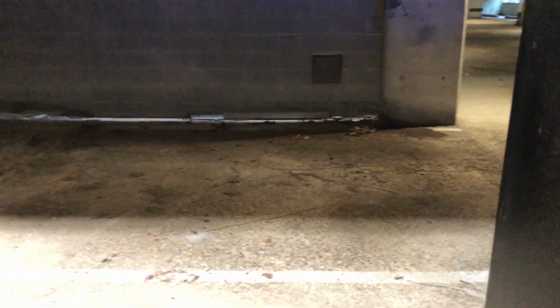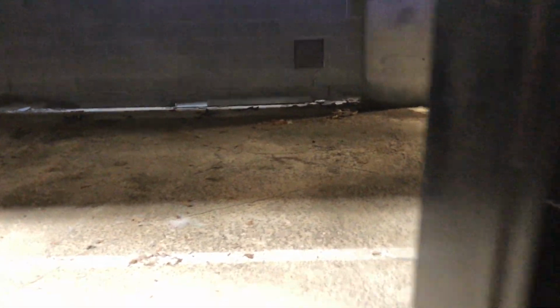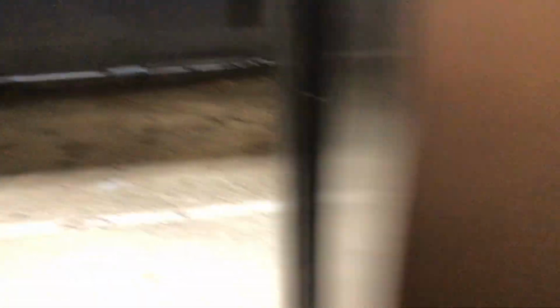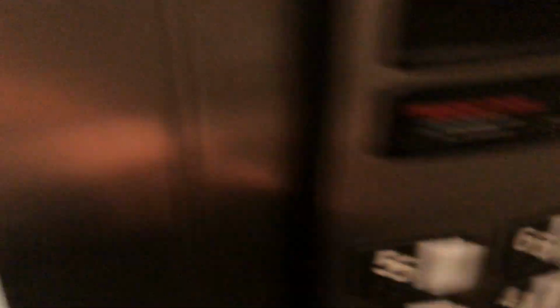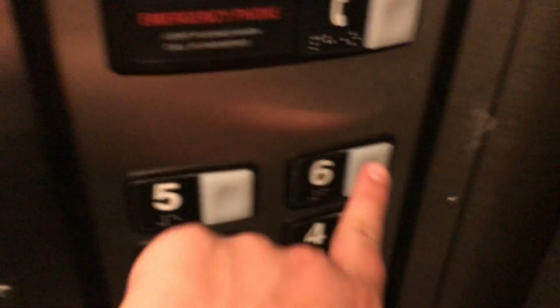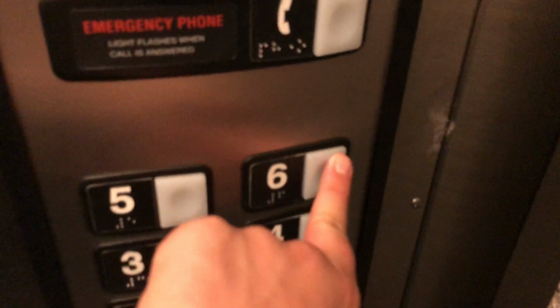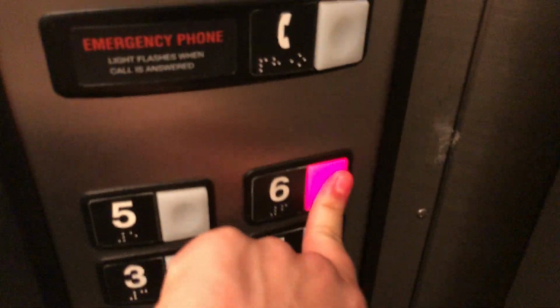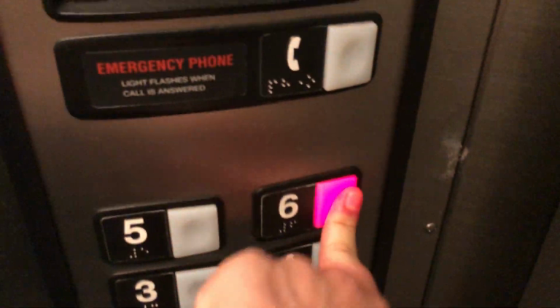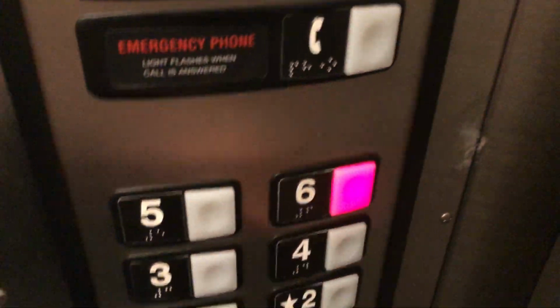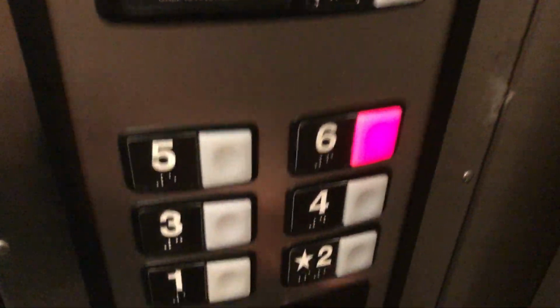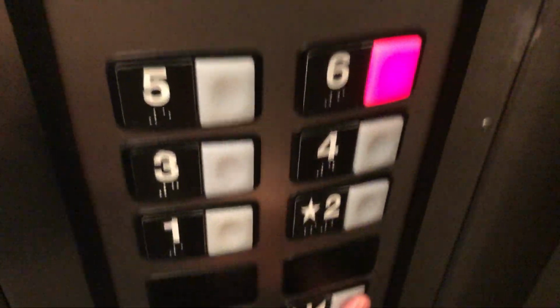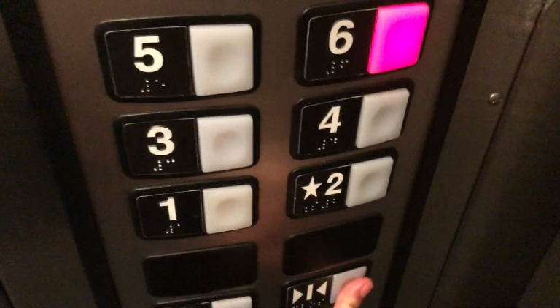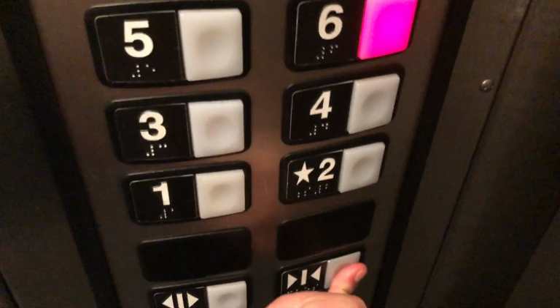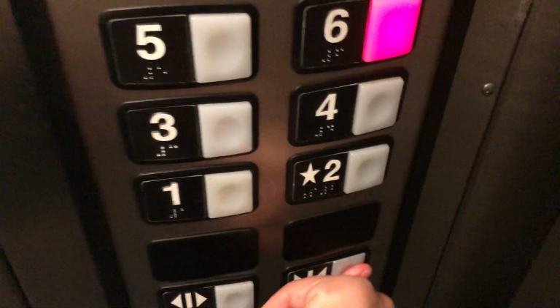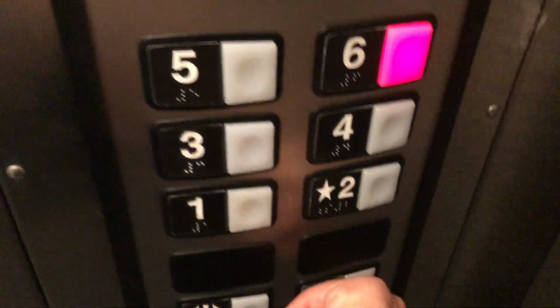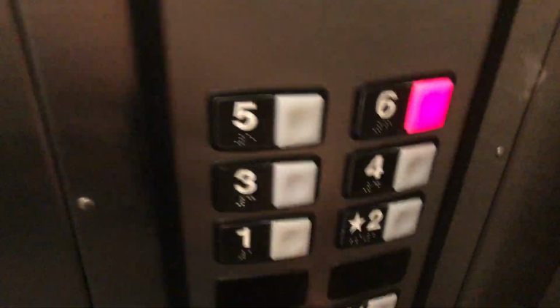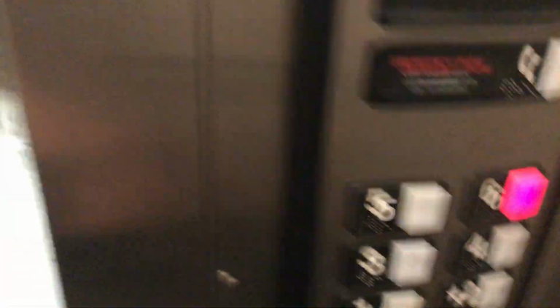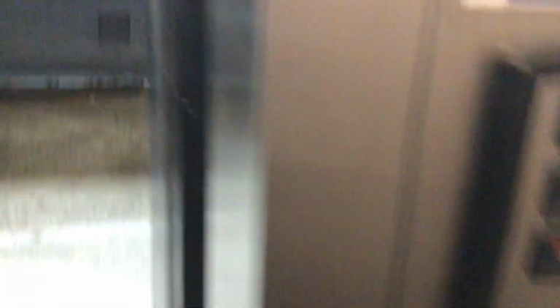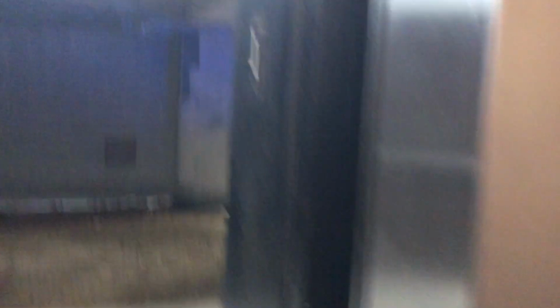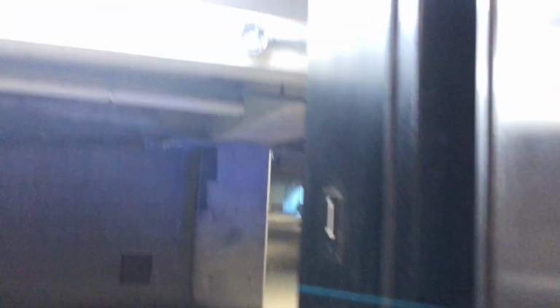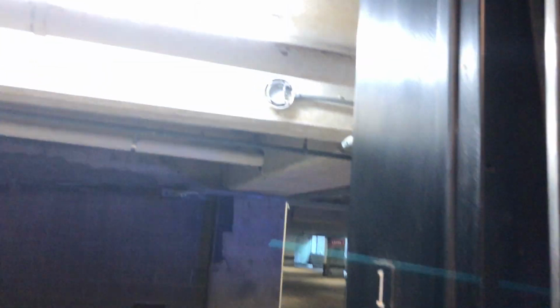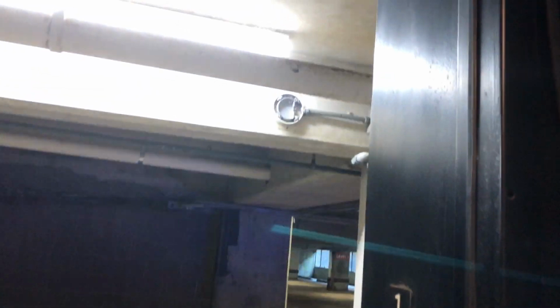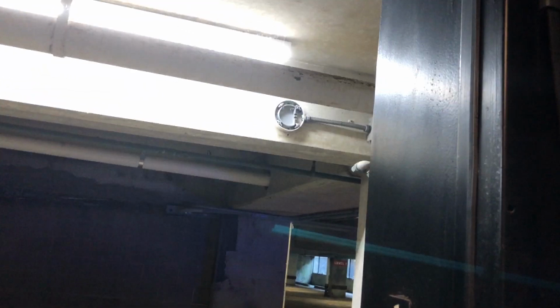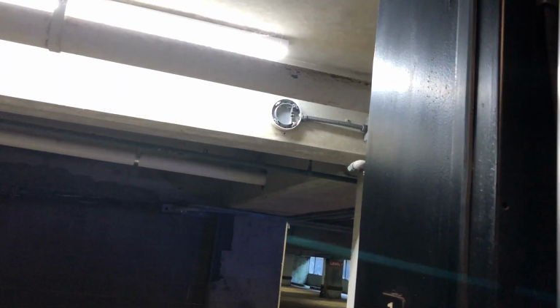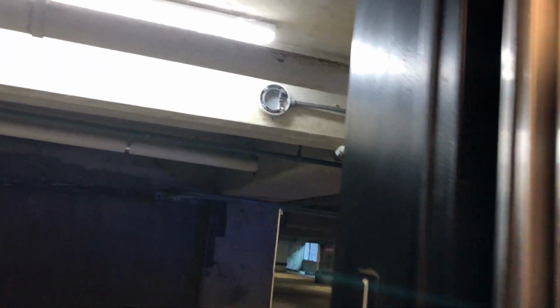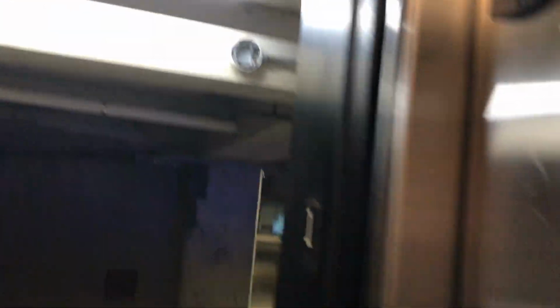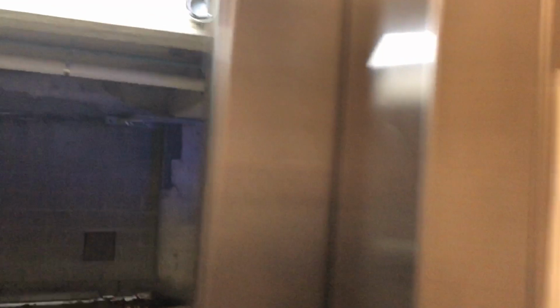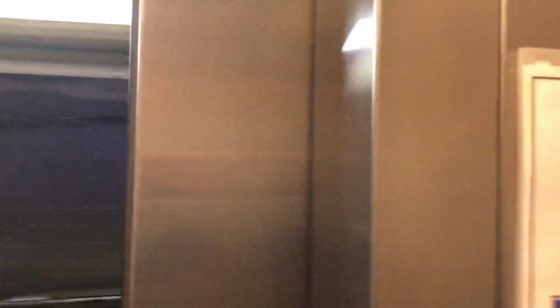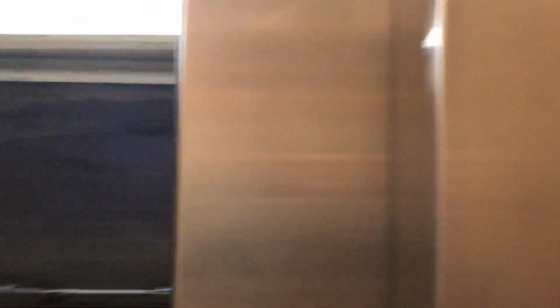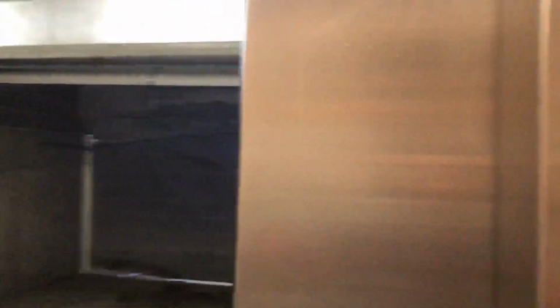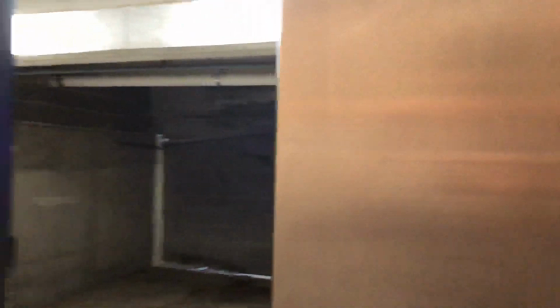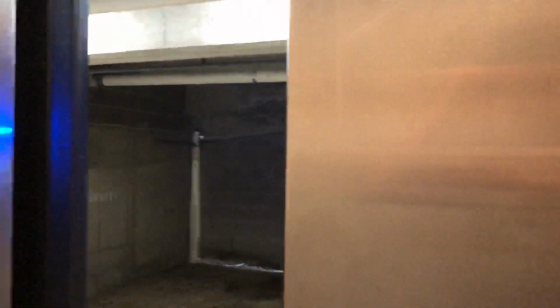No one's gonna get on. Let's check it up to six. We're going to the top floor if they haven't yet. Here we go up.